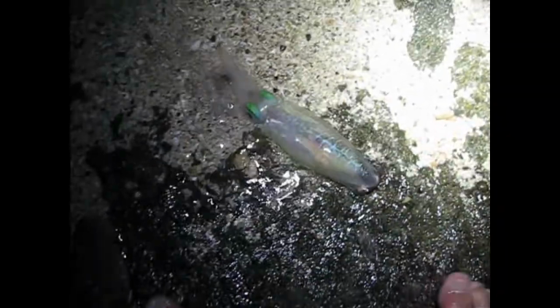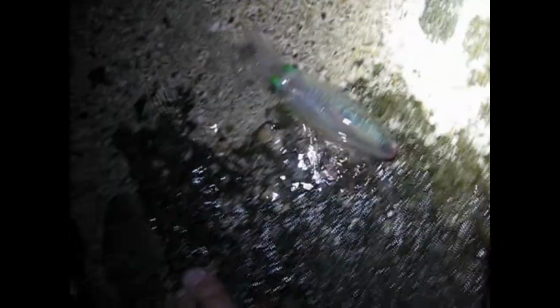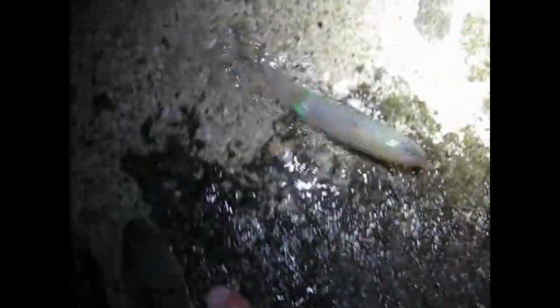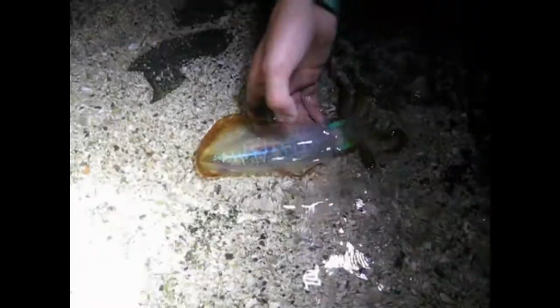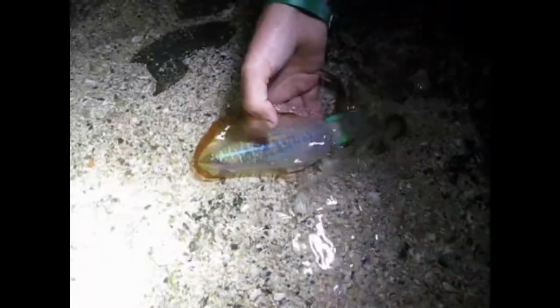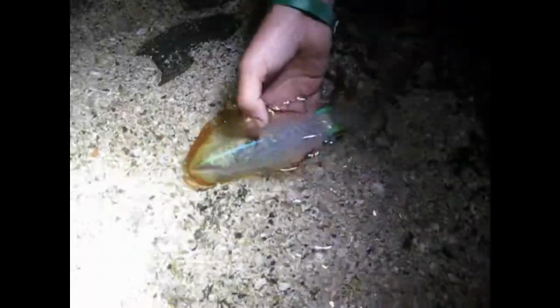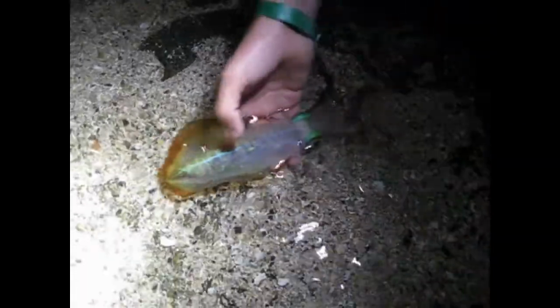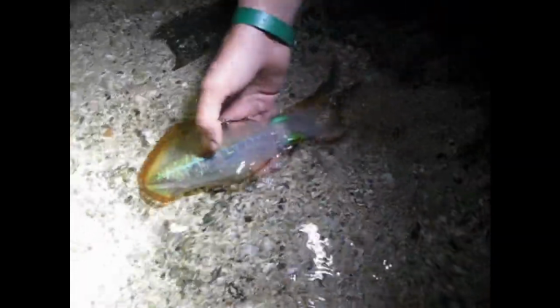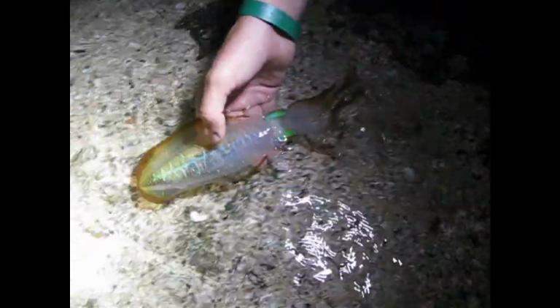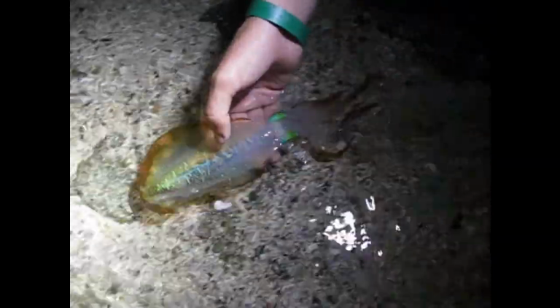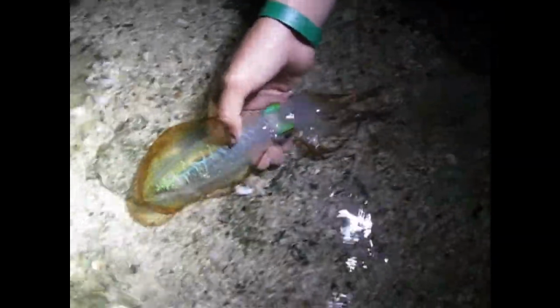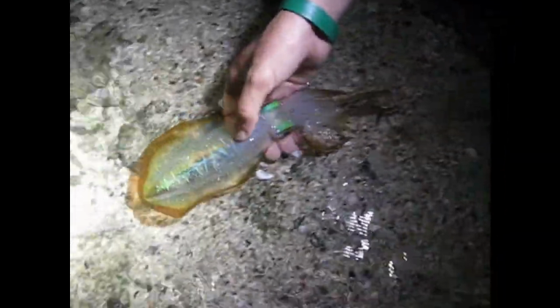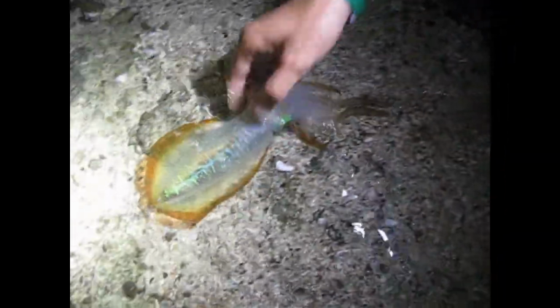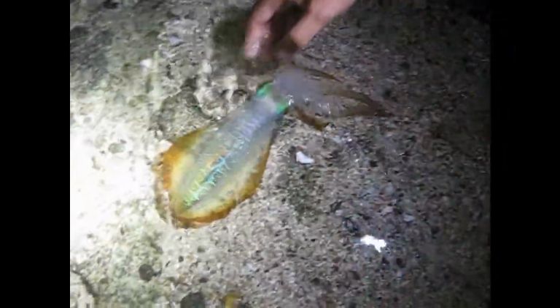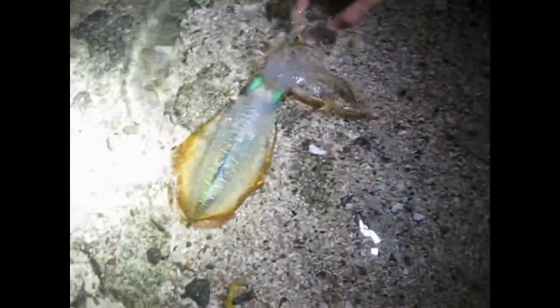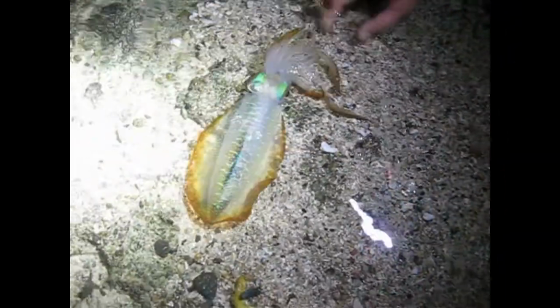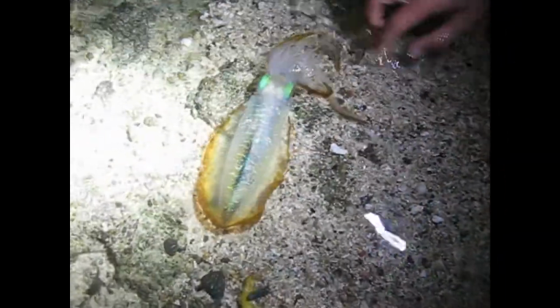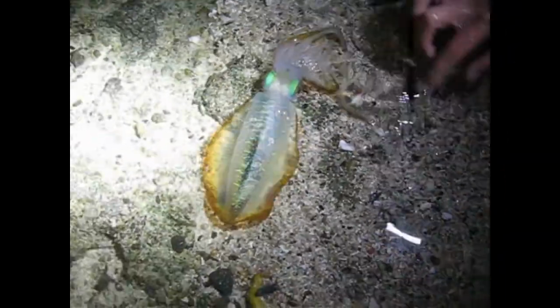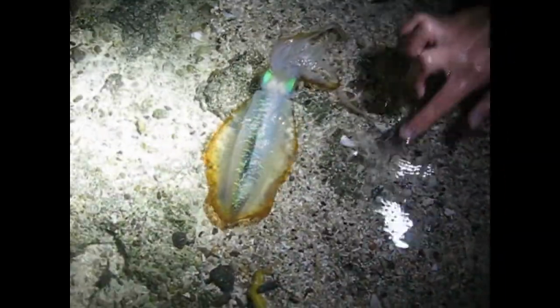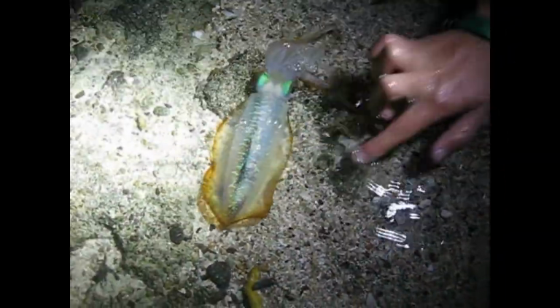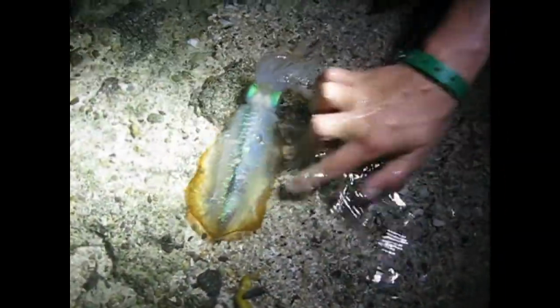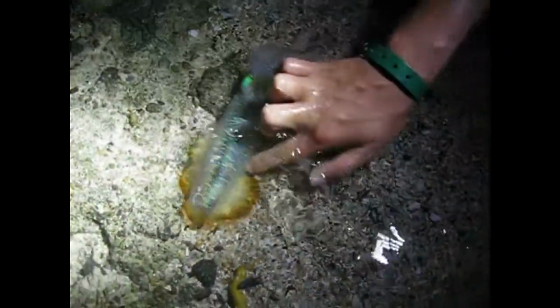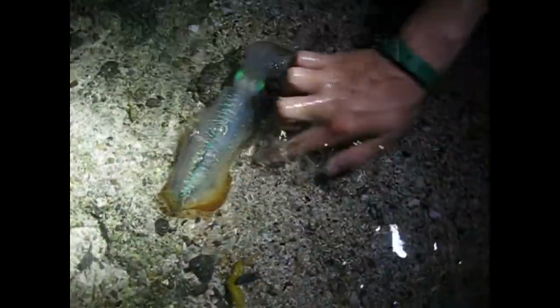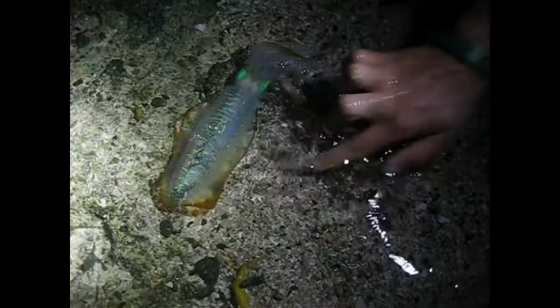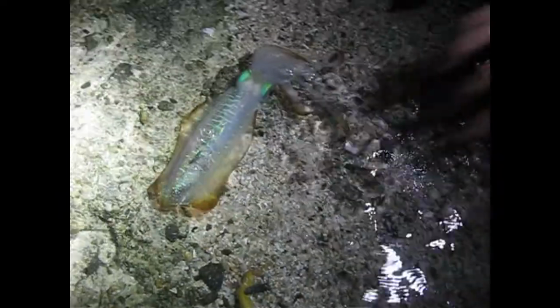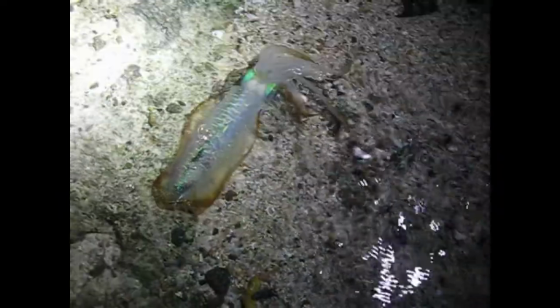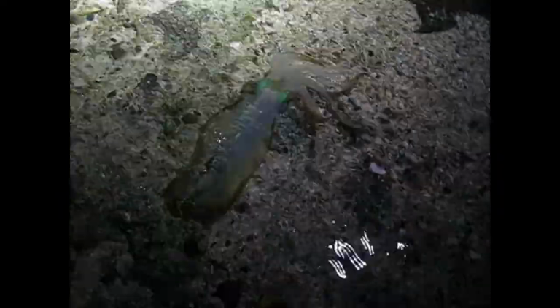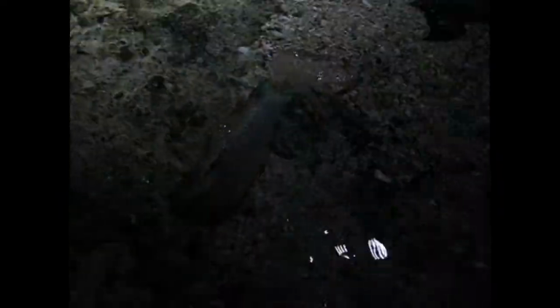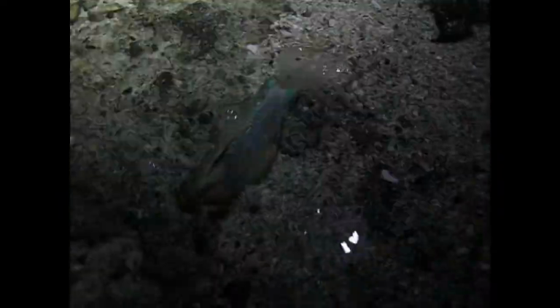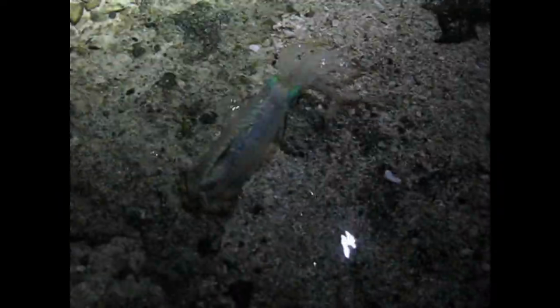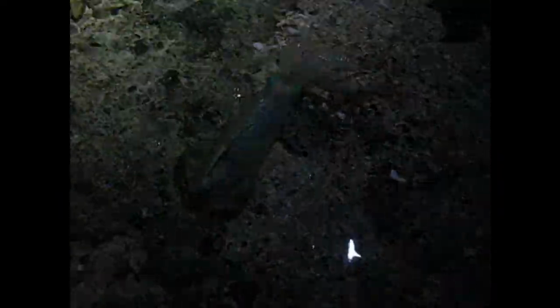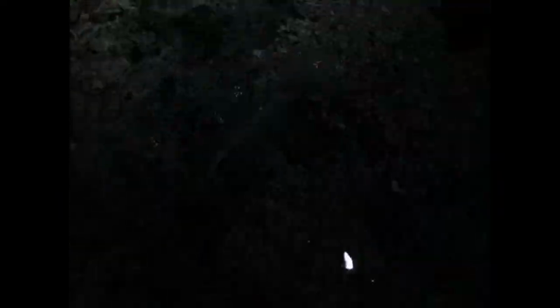Don't worry — we will put it back in the water and it will continue swimming and catching prey as if nothing happened.